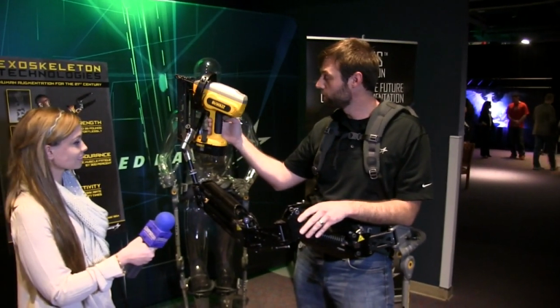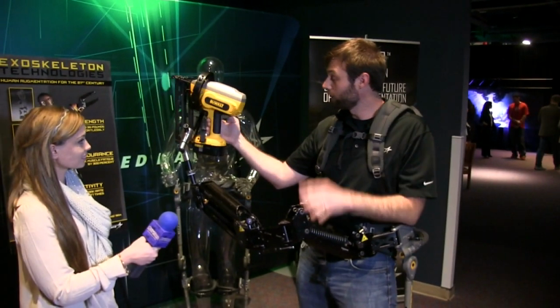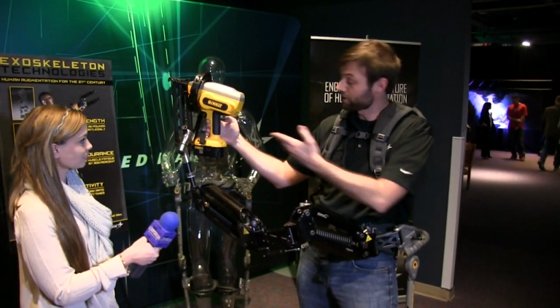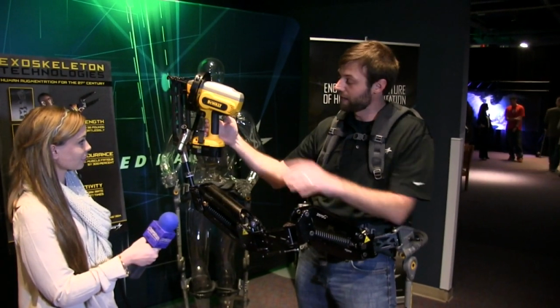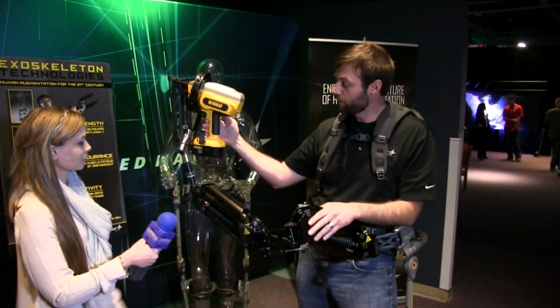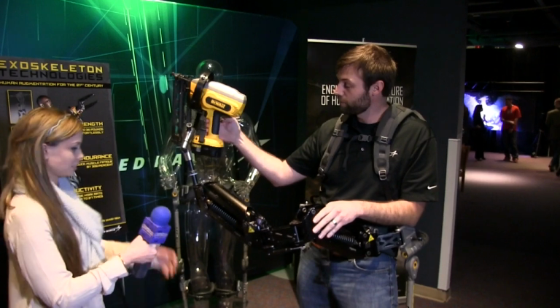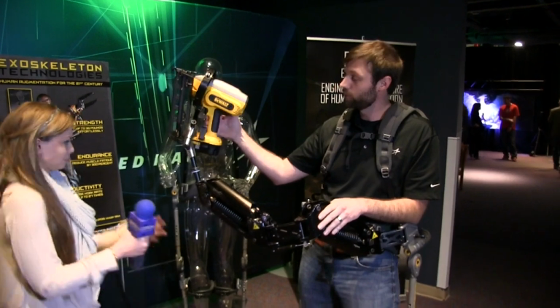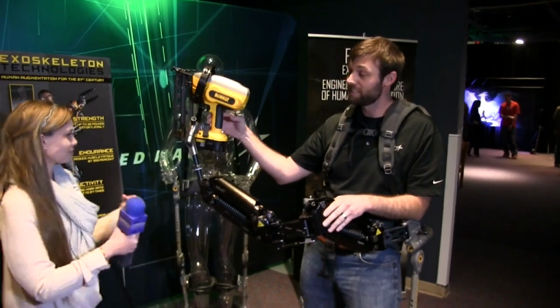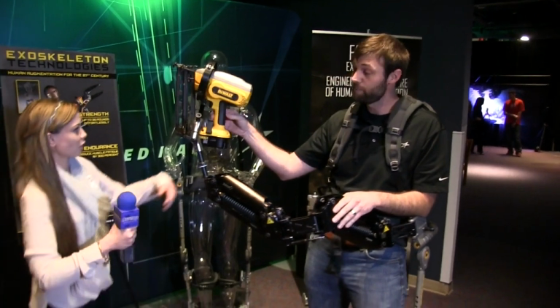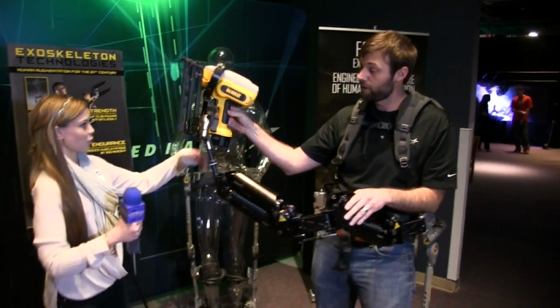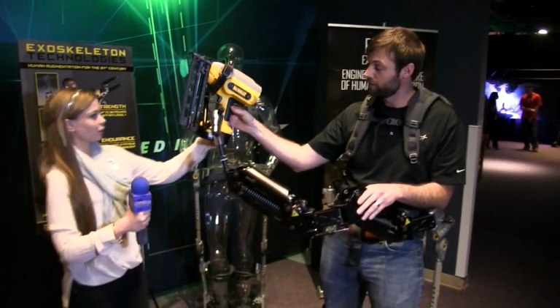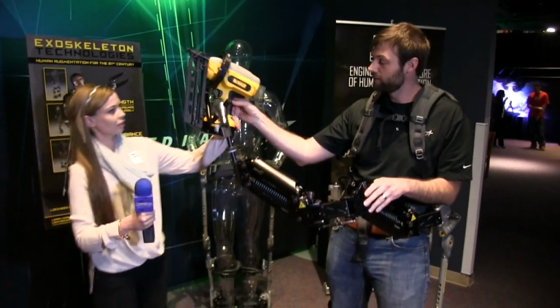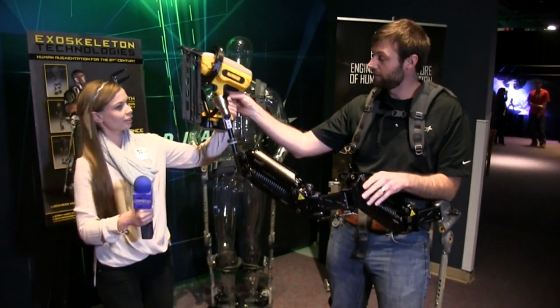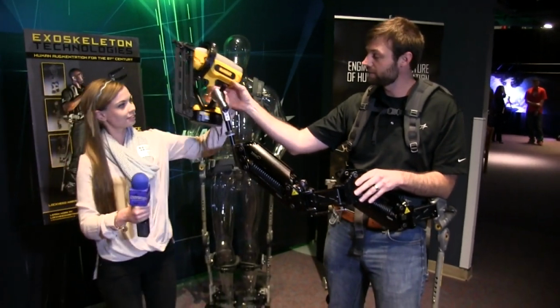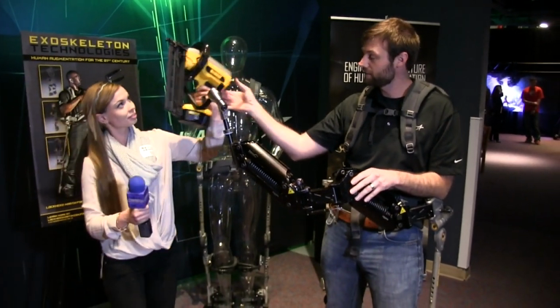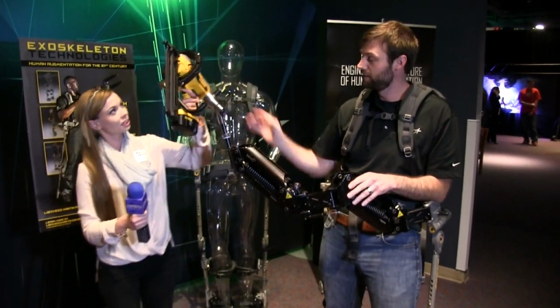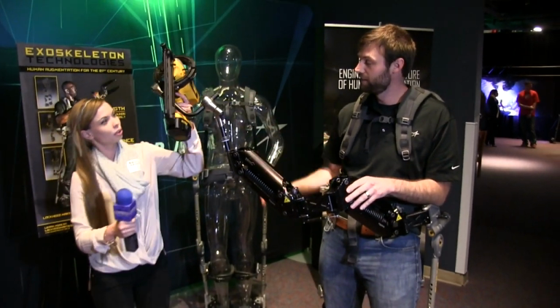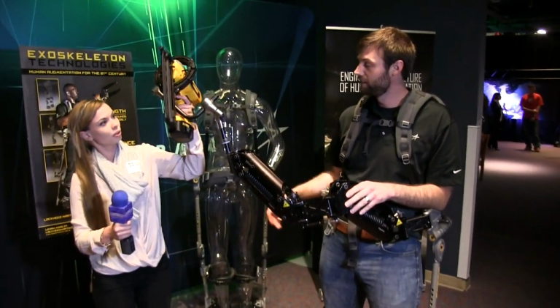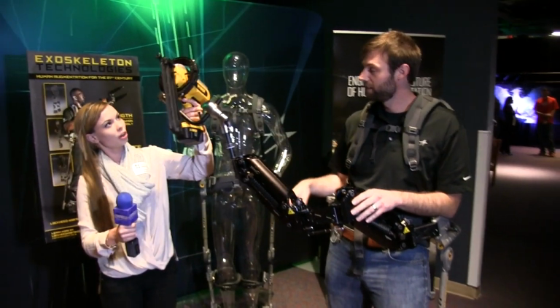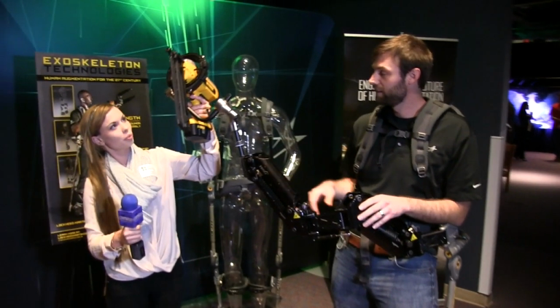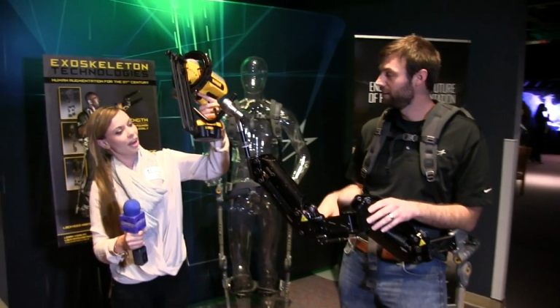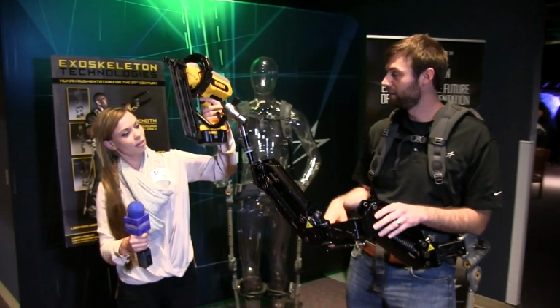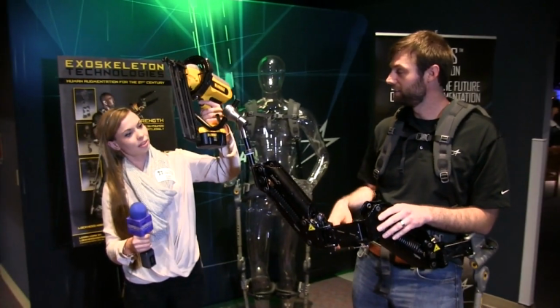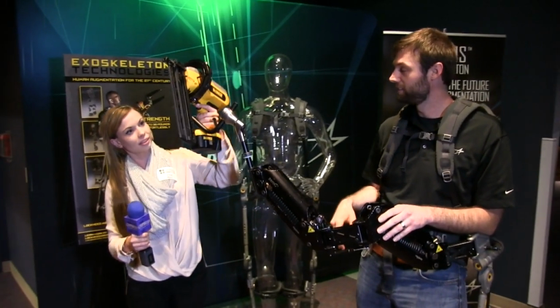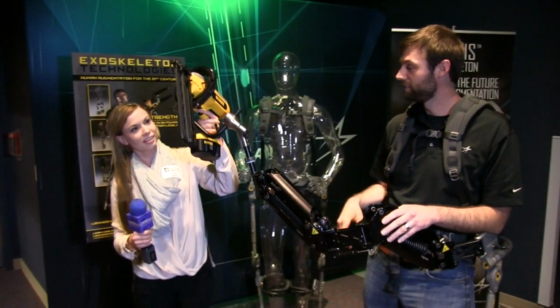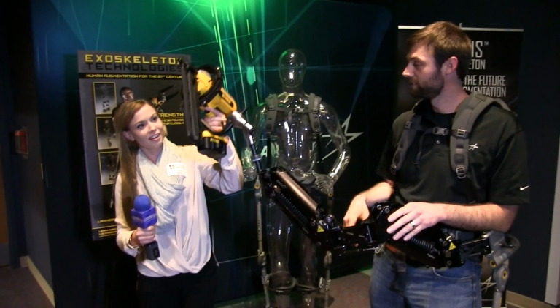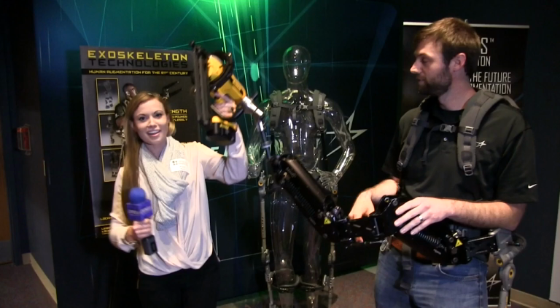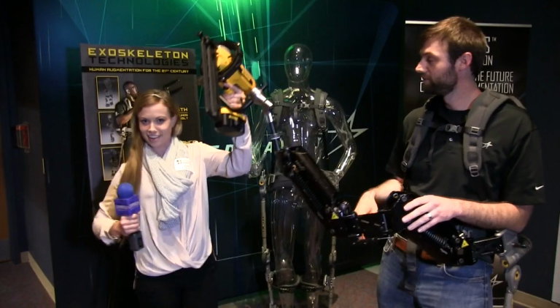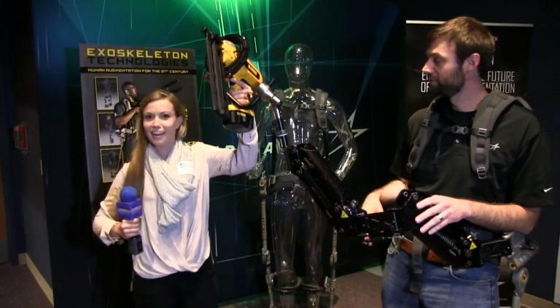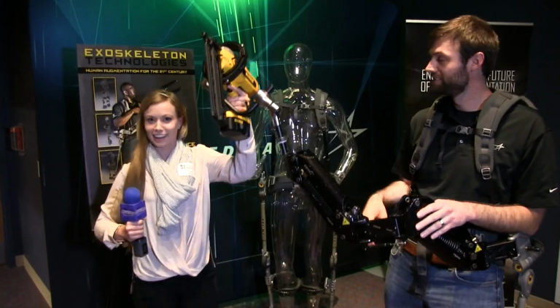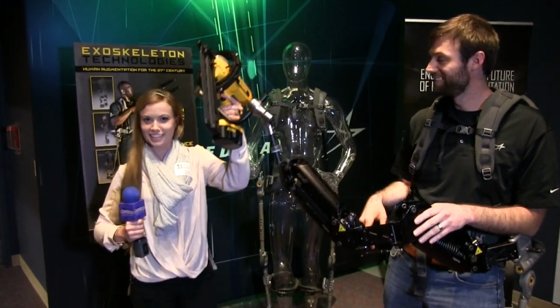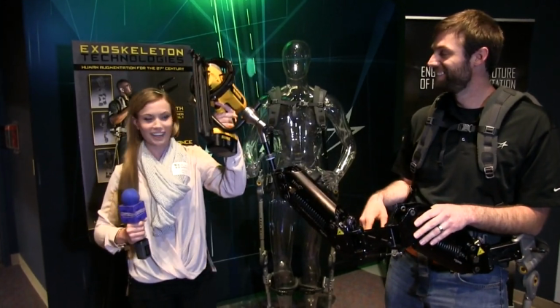So actually, go ahead and give us a hold — this is a 10 pound device. Oh, wow. Yeah, that's right.